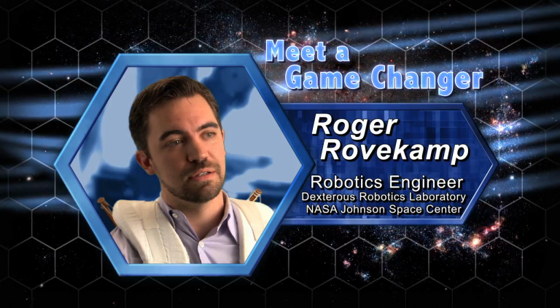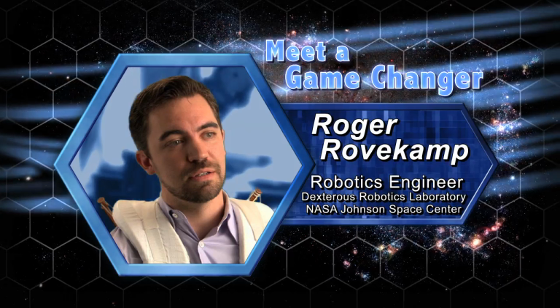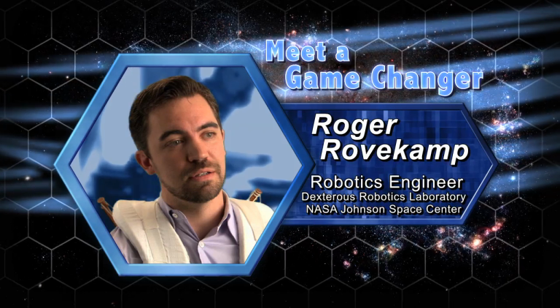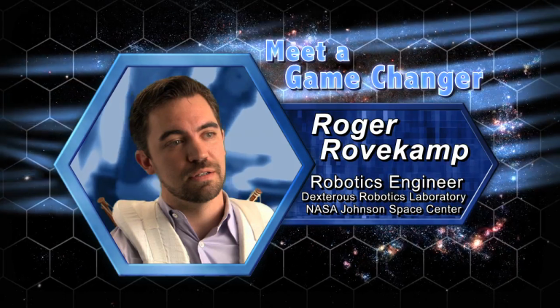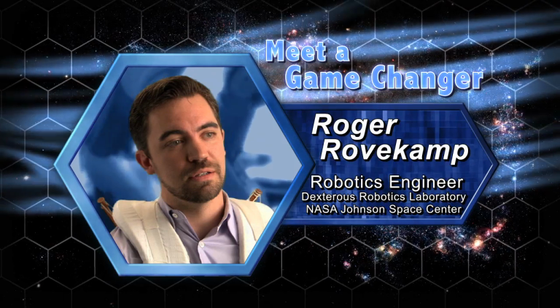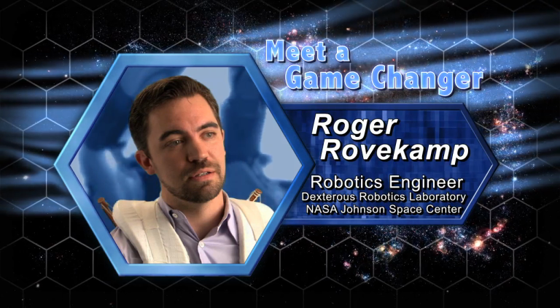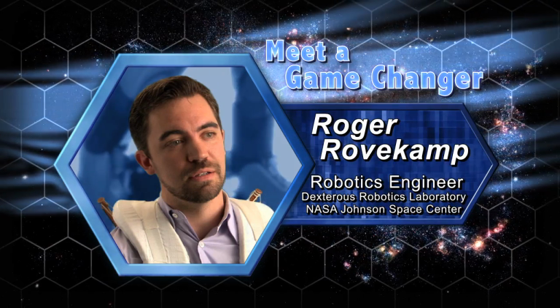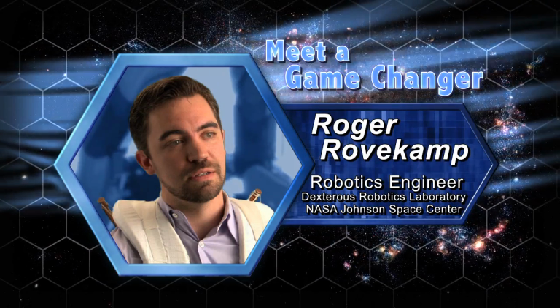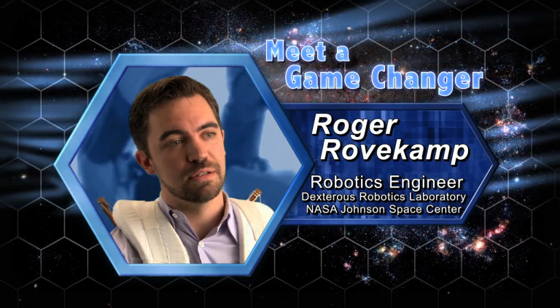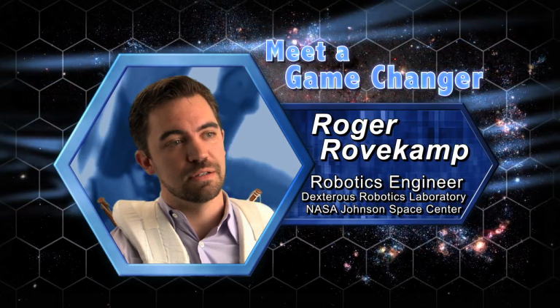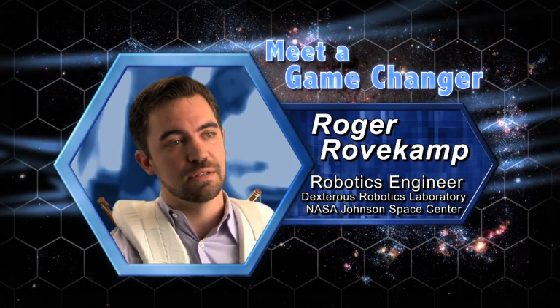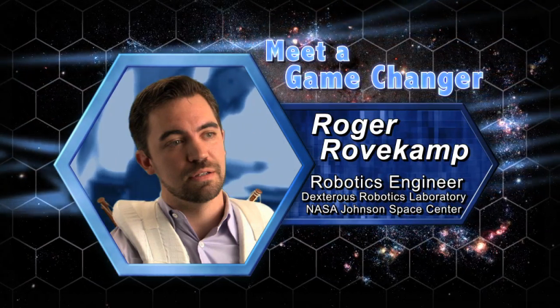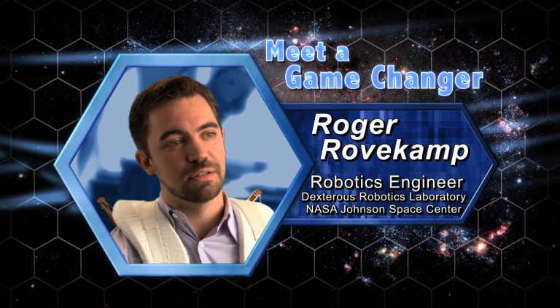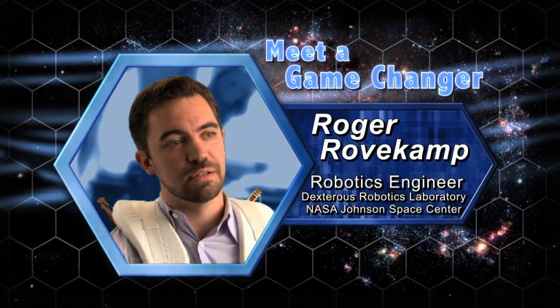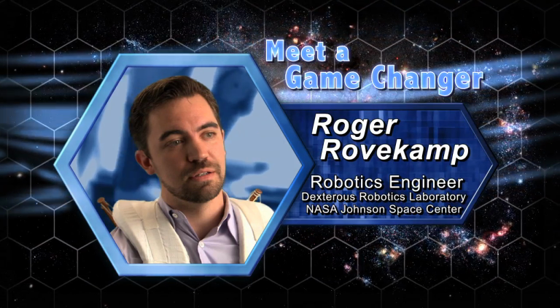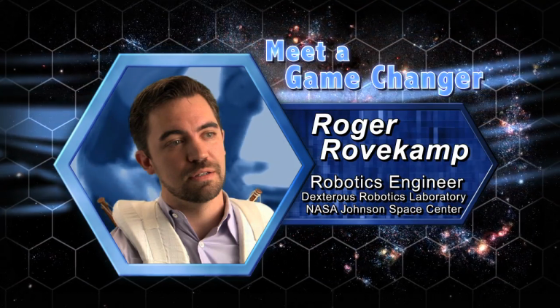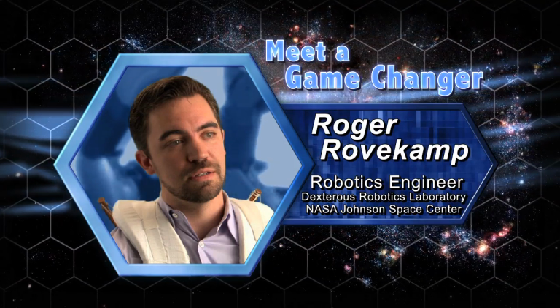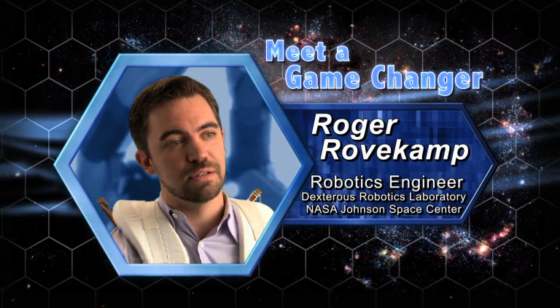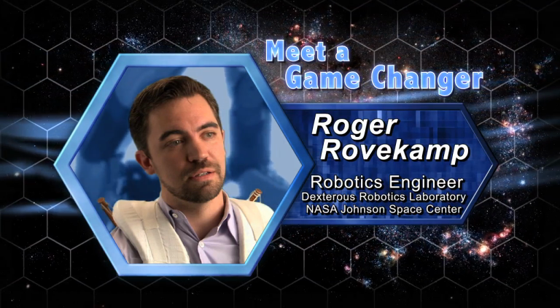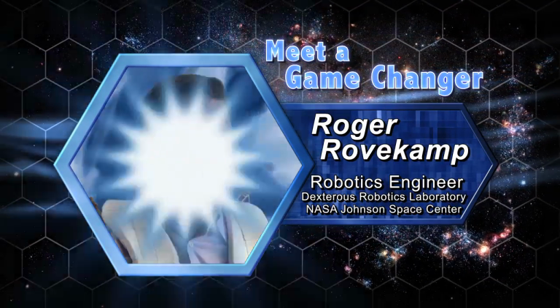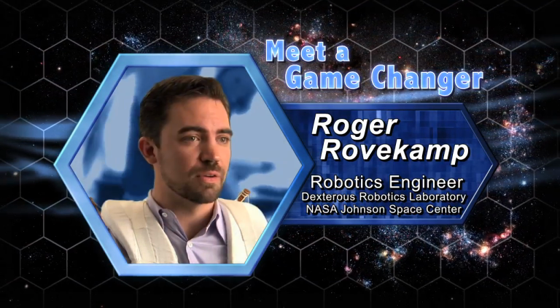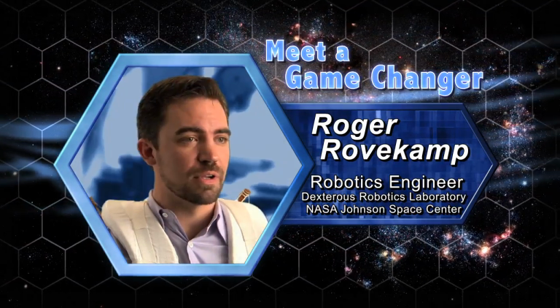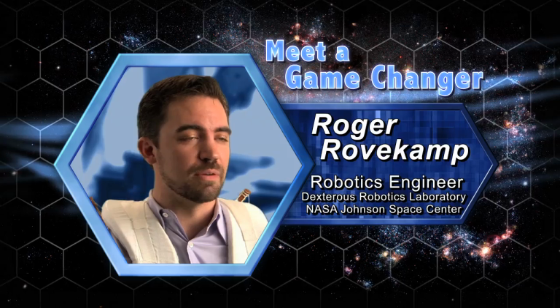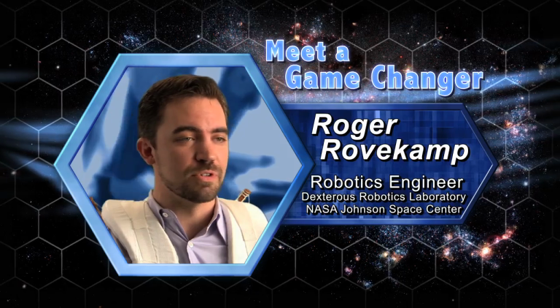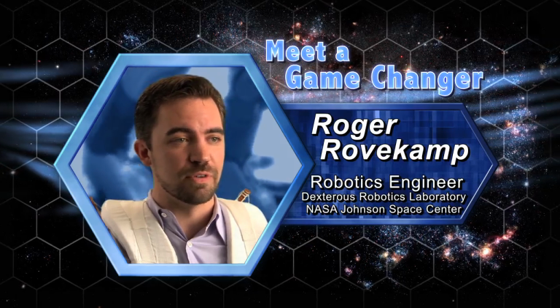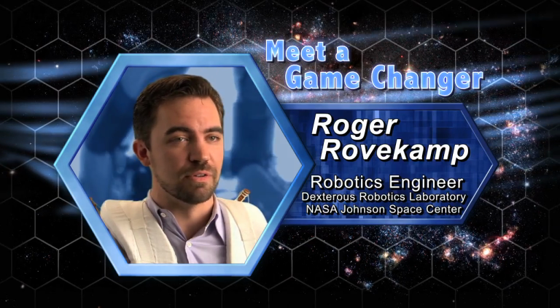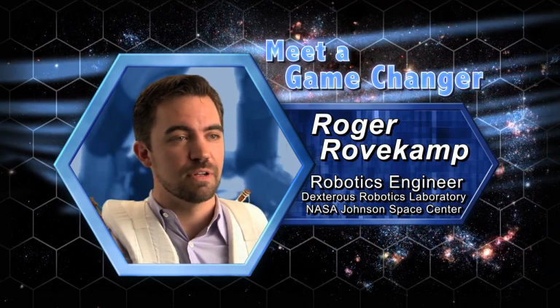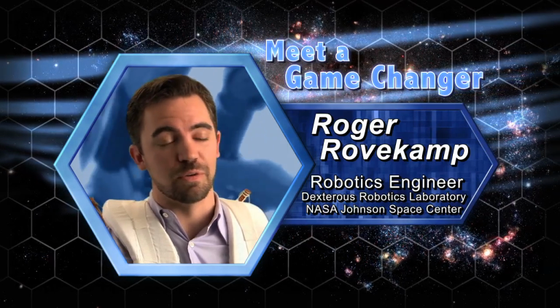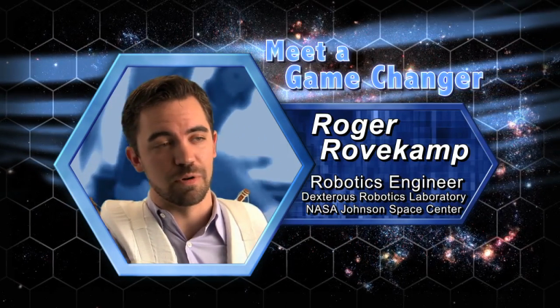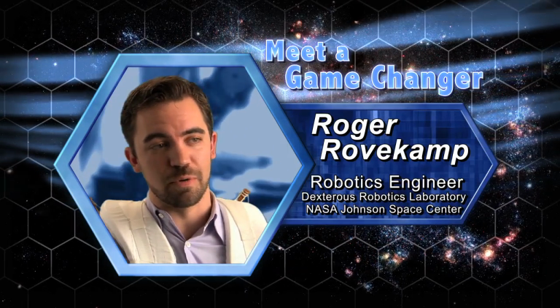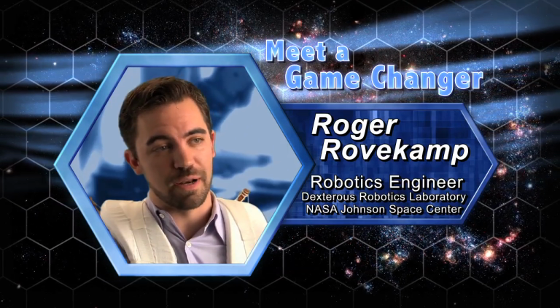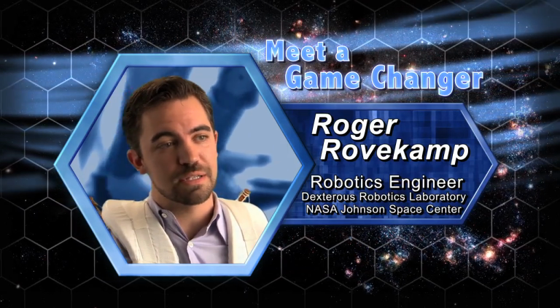My name is Roger Rofkamp. I work at the NASA Johnson Space Center. I'm a robotics engineer, currently working in an emerging field called wearable robotics.